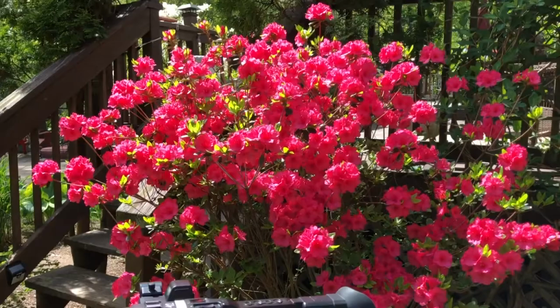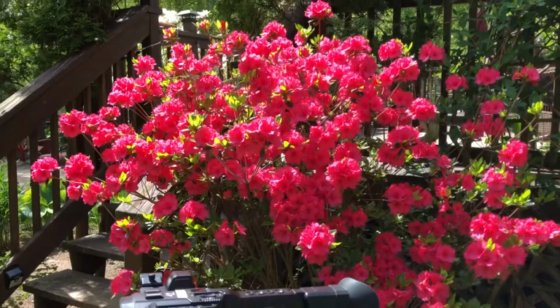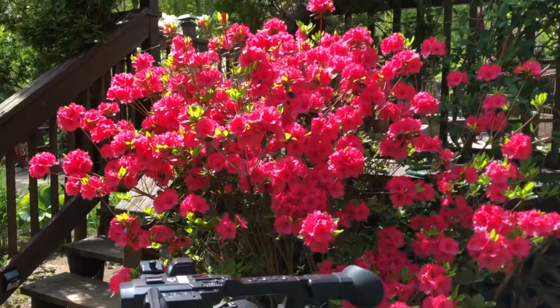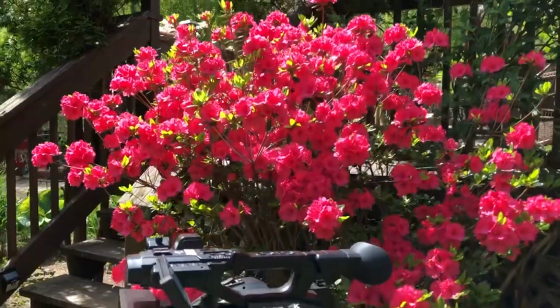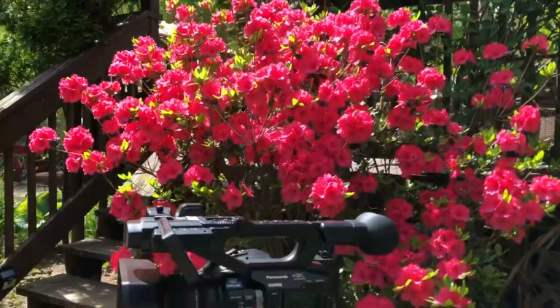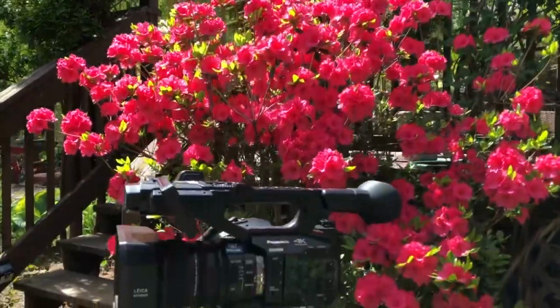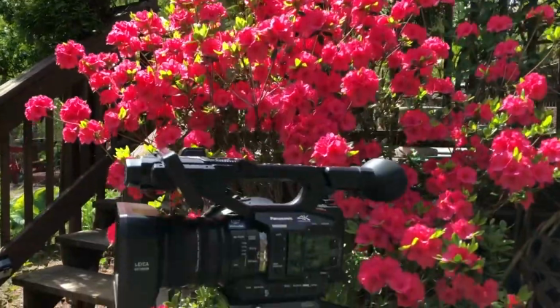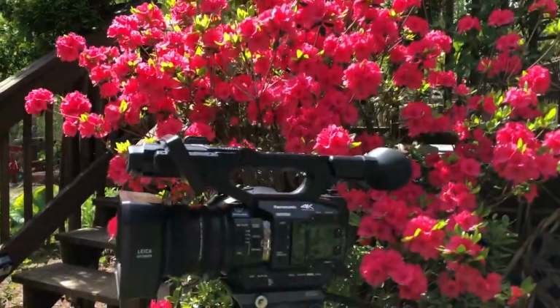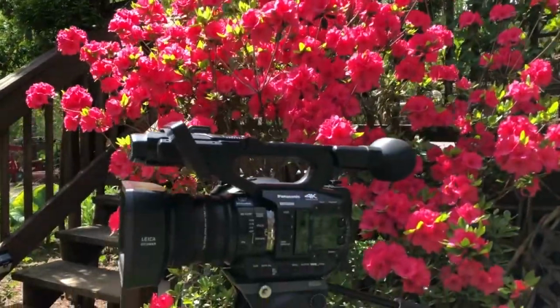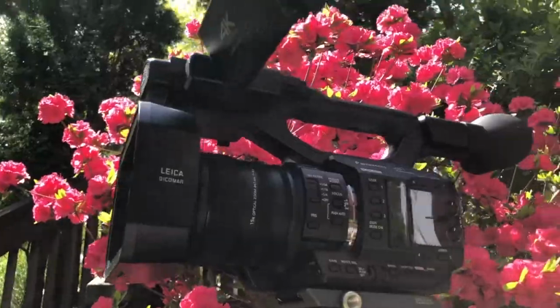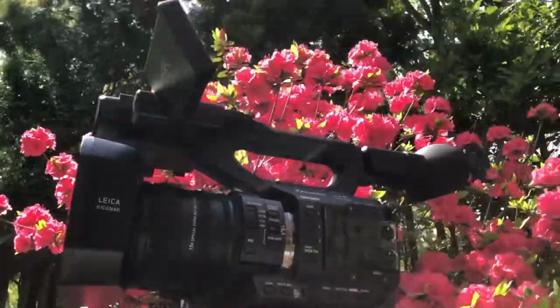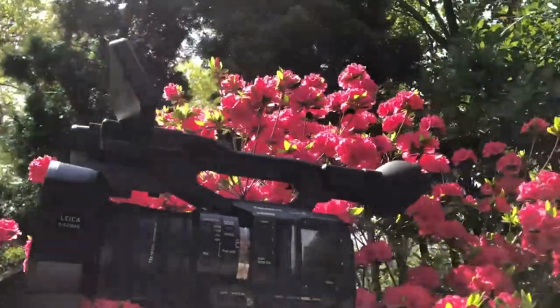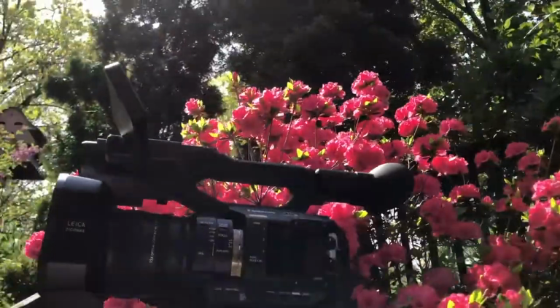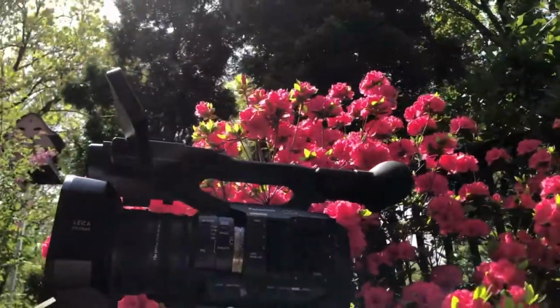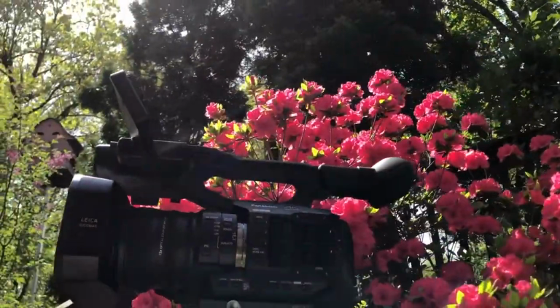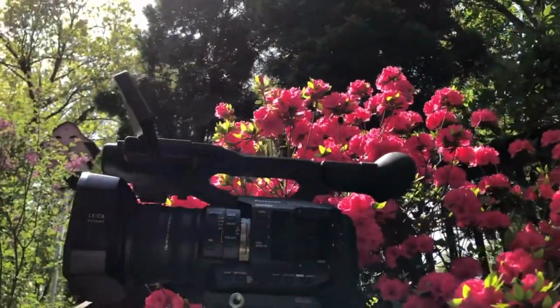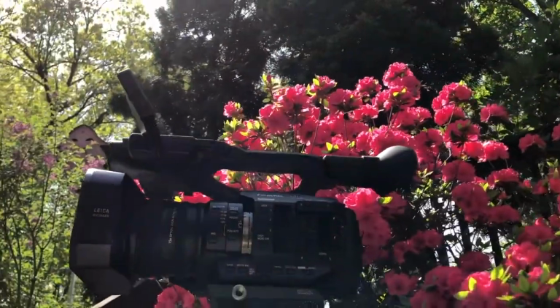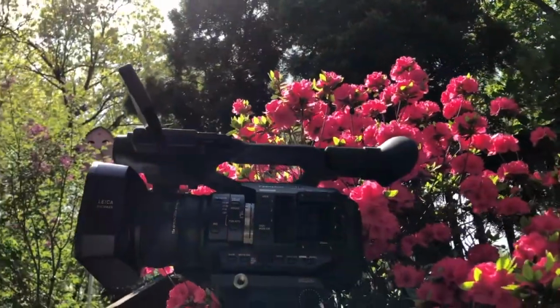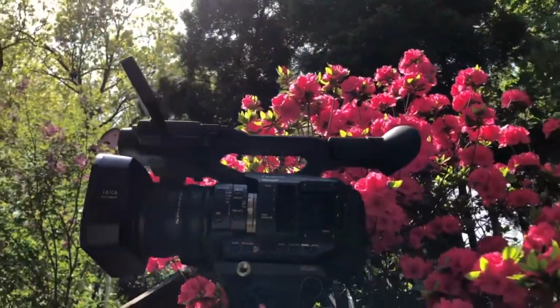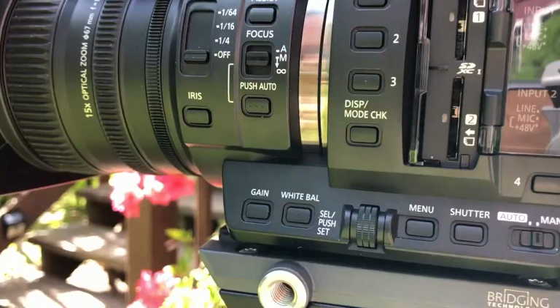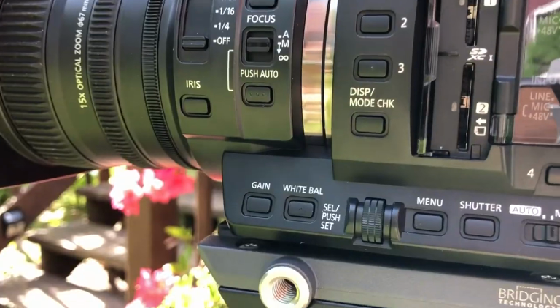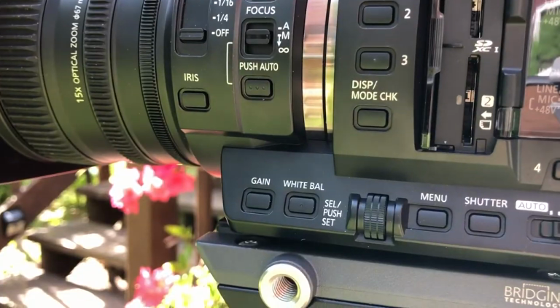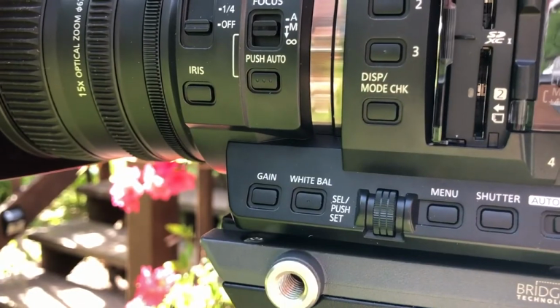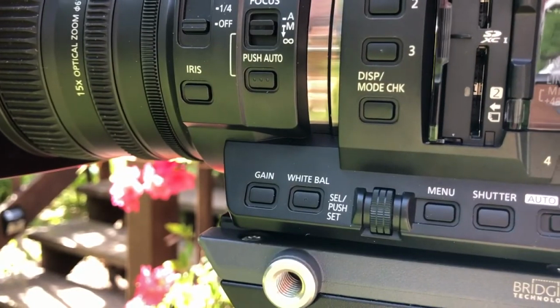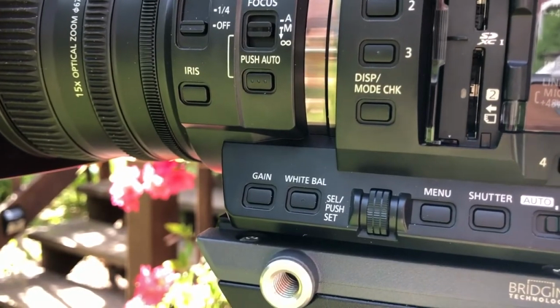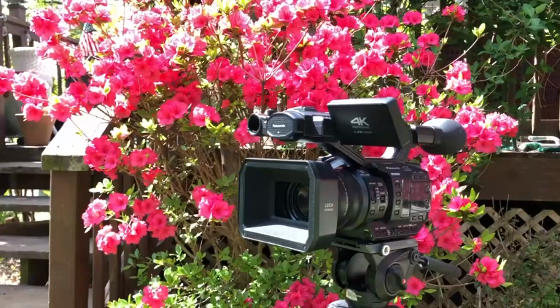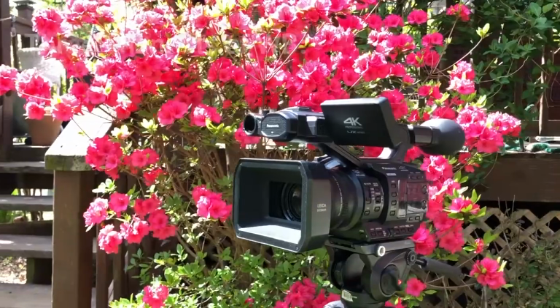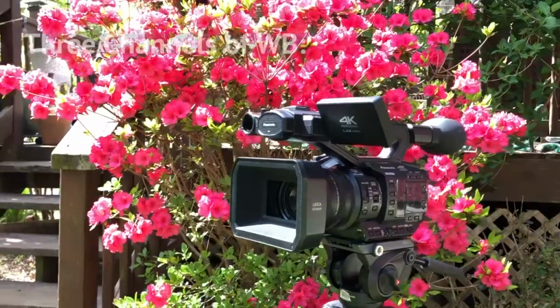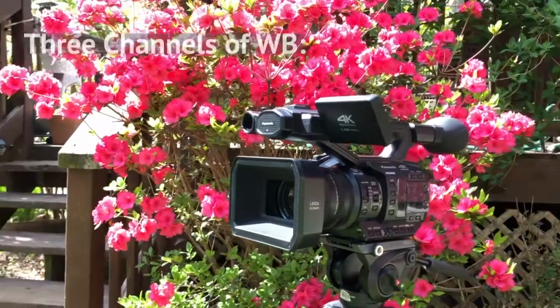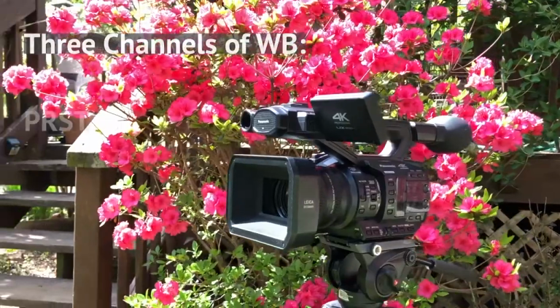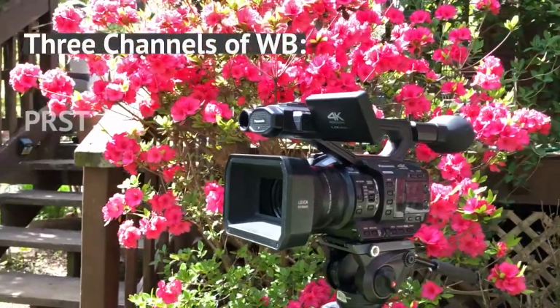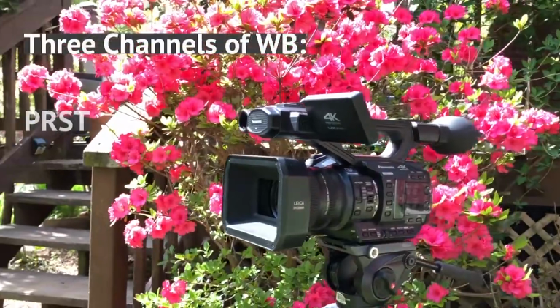What's going on everybody? It's Jess Sorcer back with another tutorial. In this video, I'm going to show you how to properly white balance the Panasonic UX90.